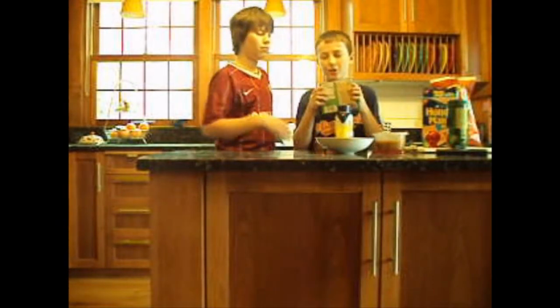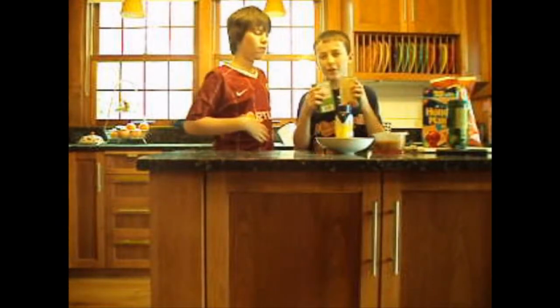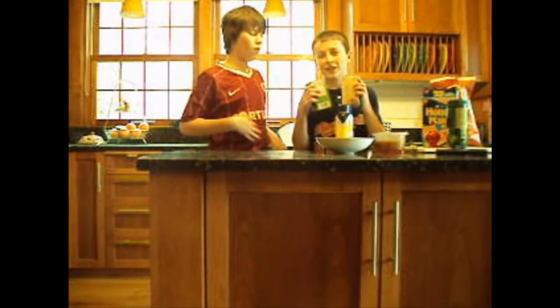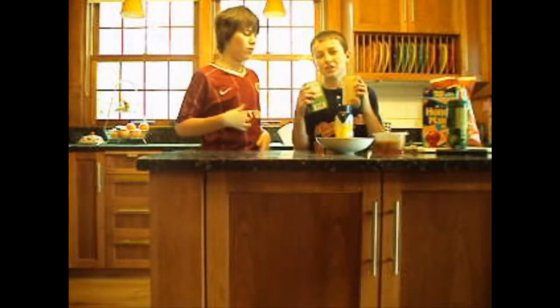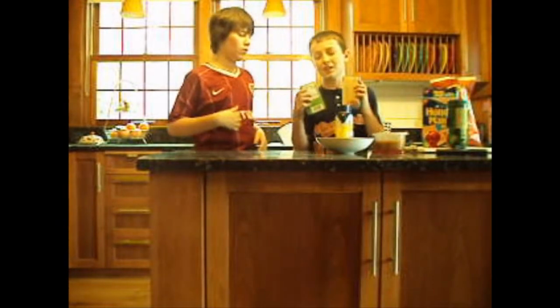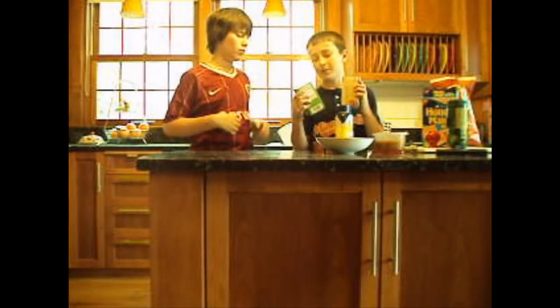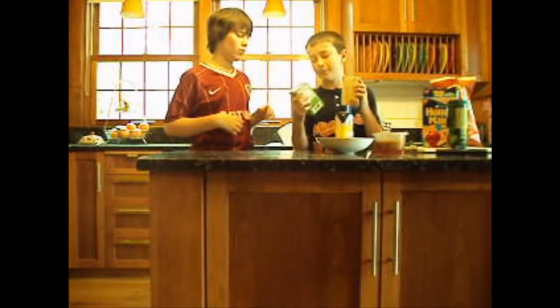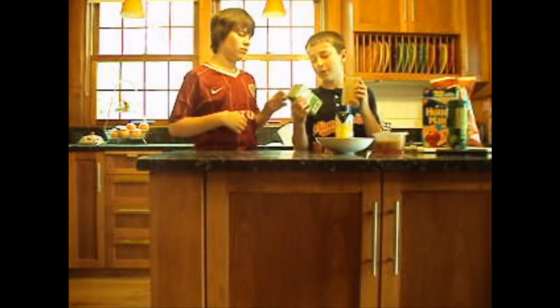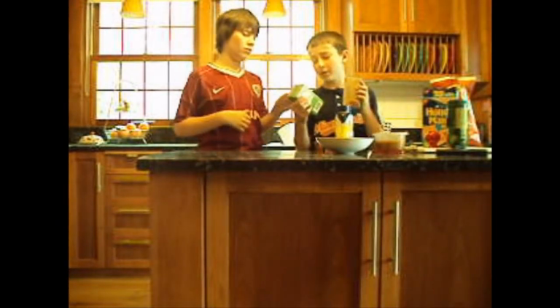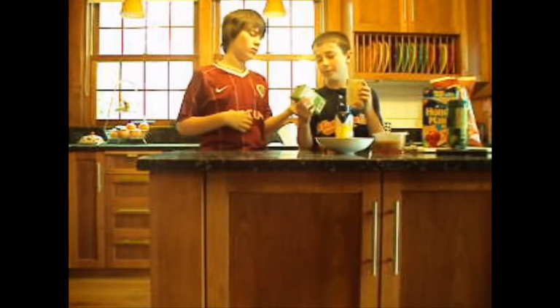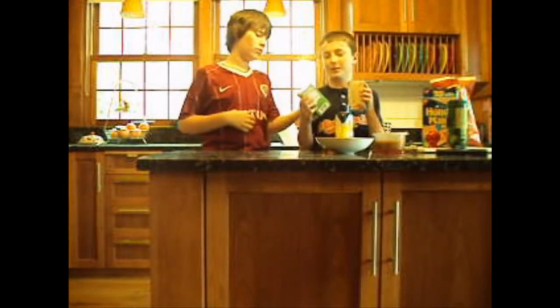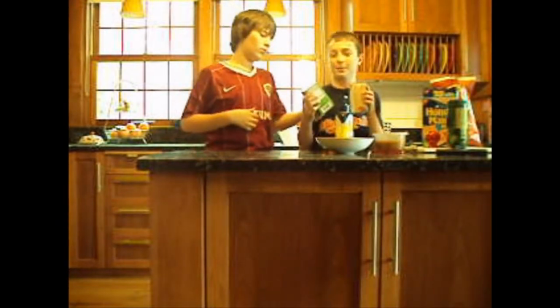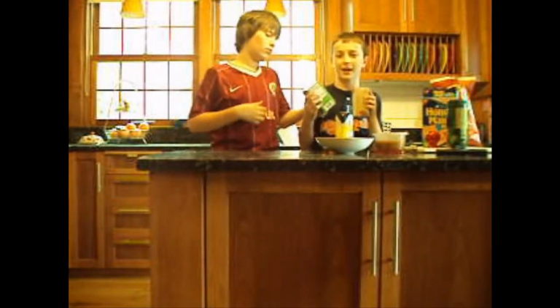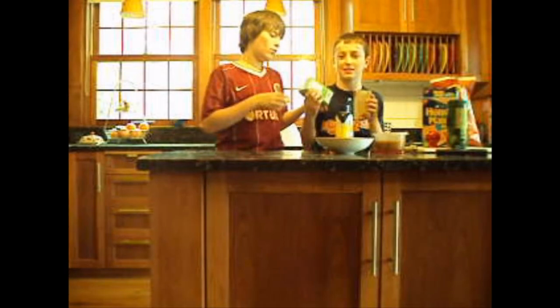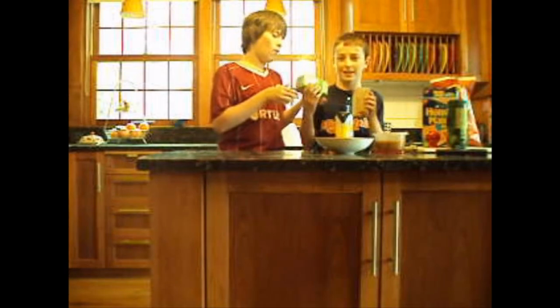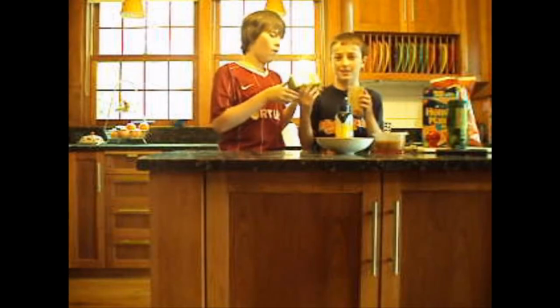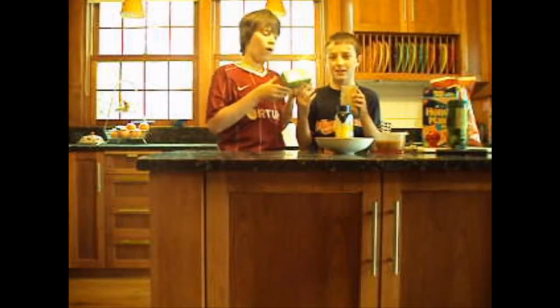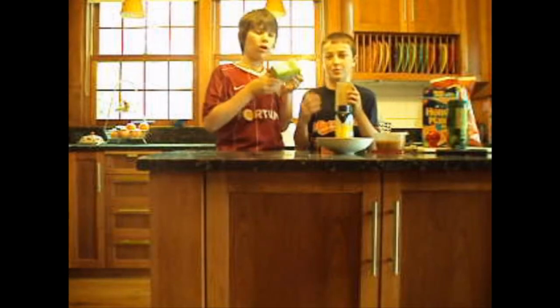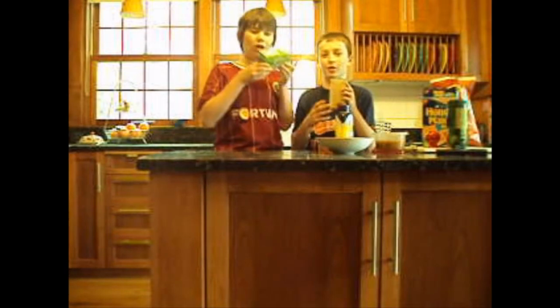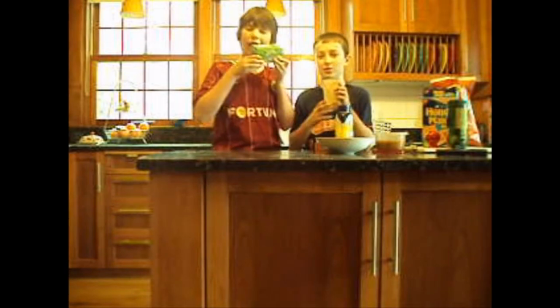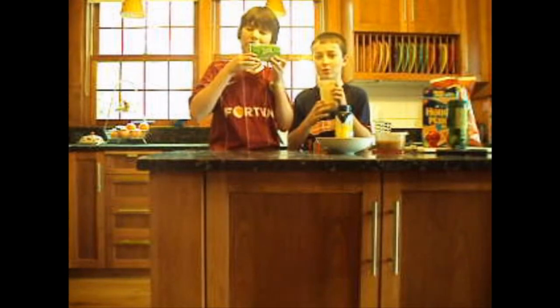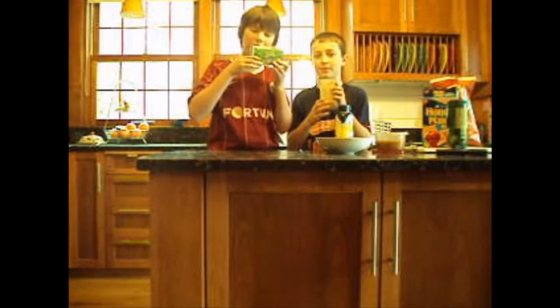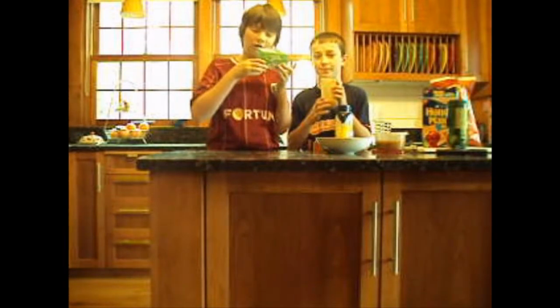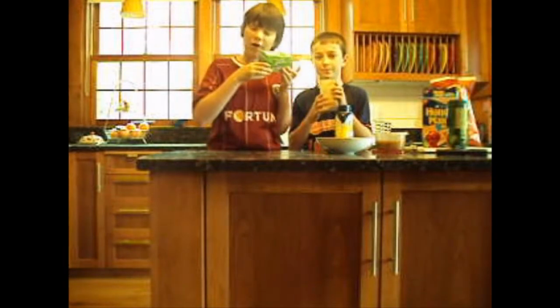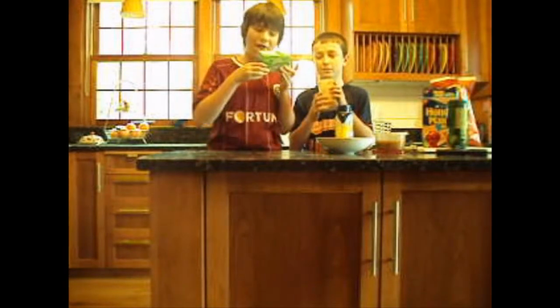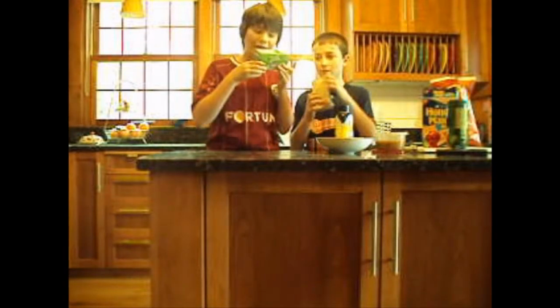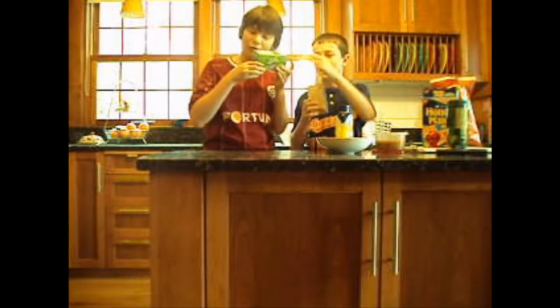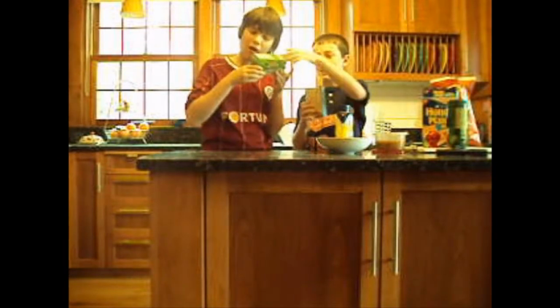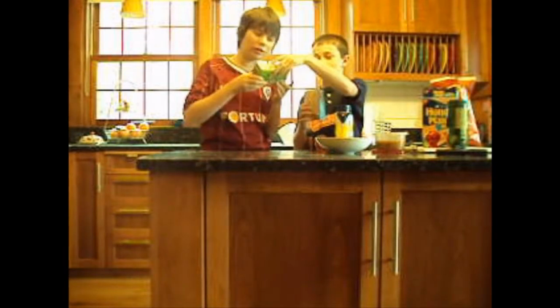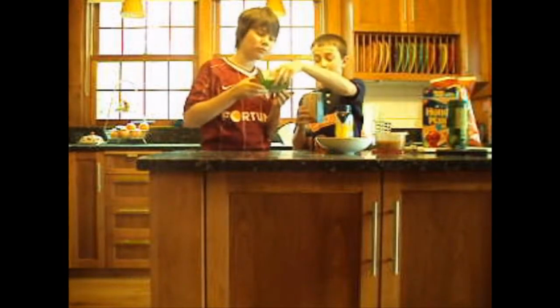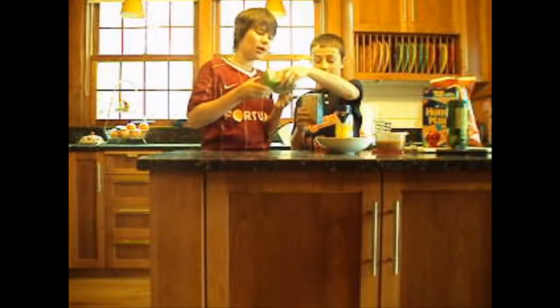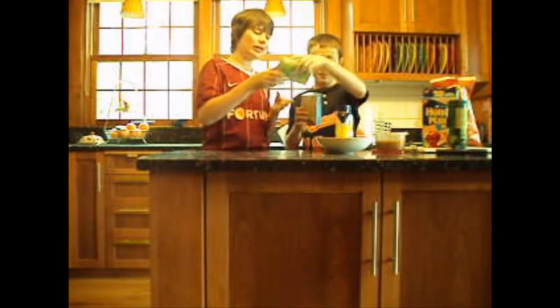You don't actually need the butter, but the box adds a nice crunch to it, as you can see.